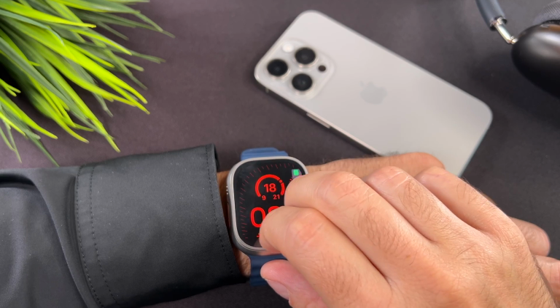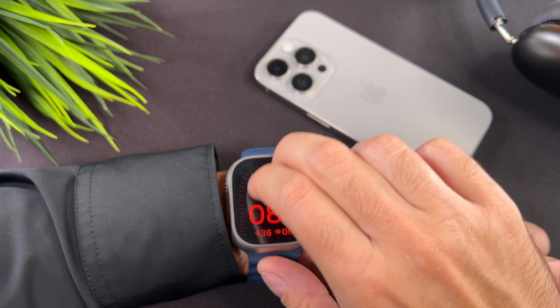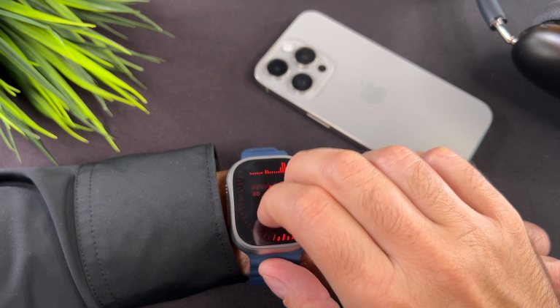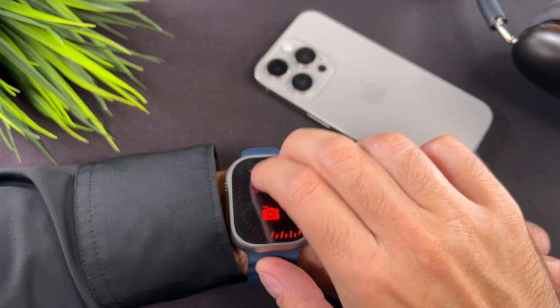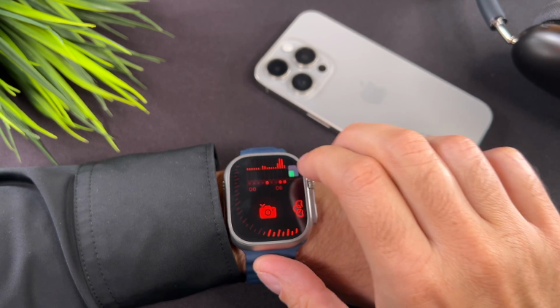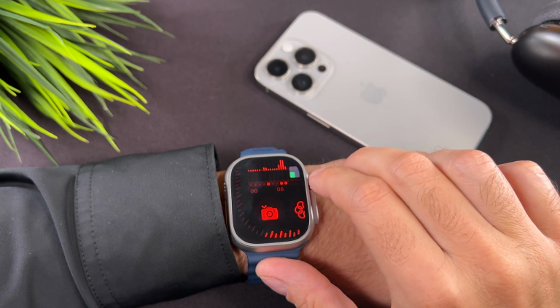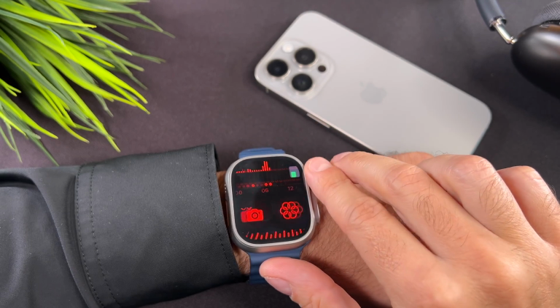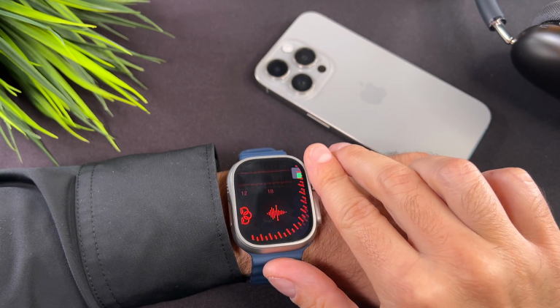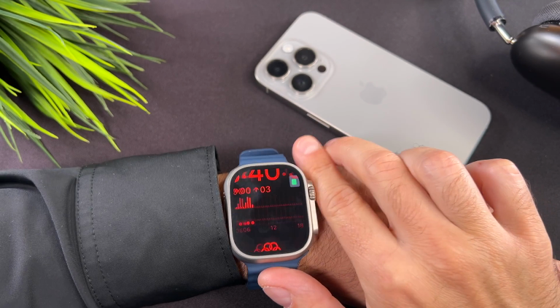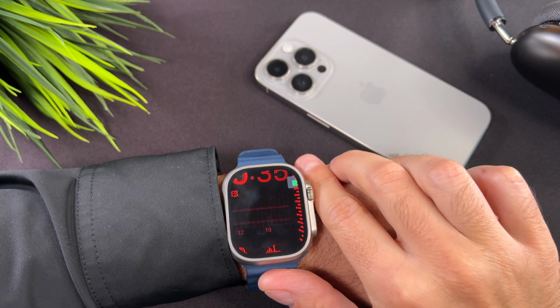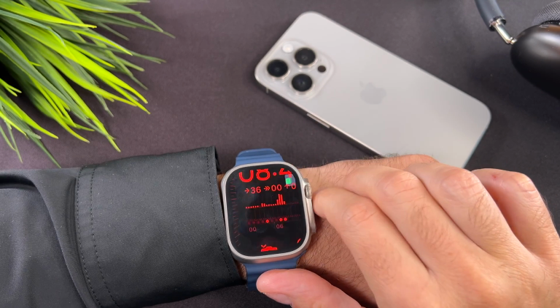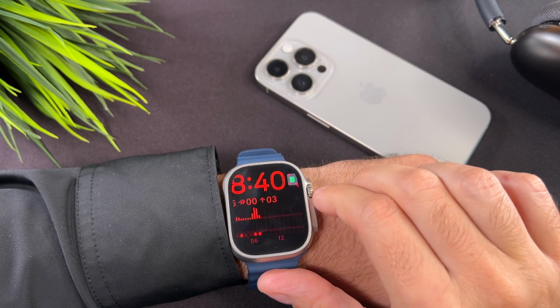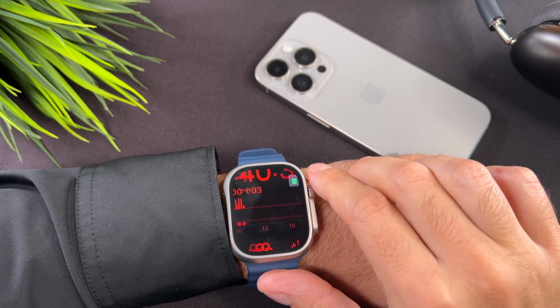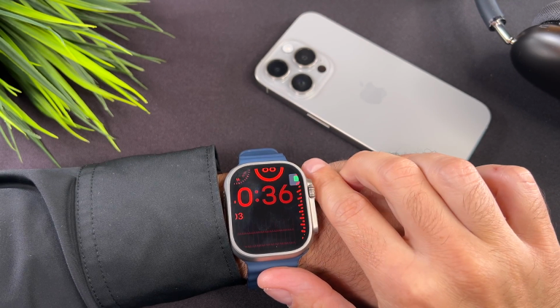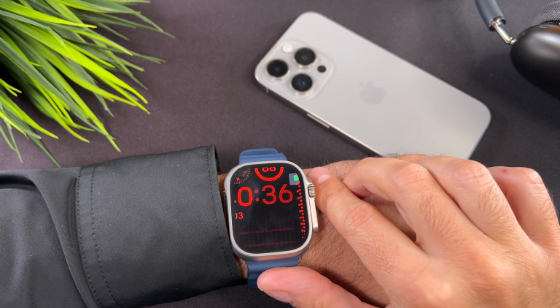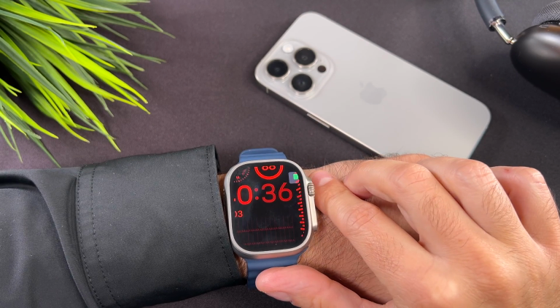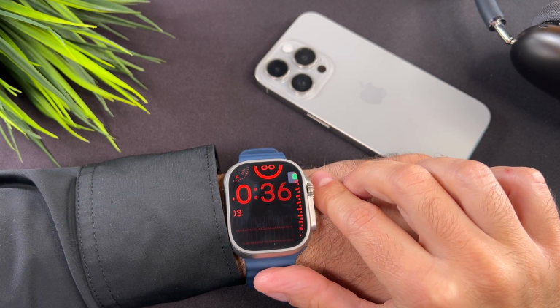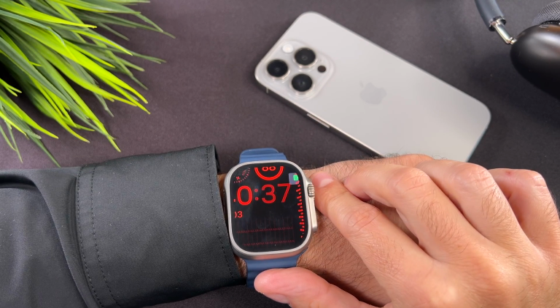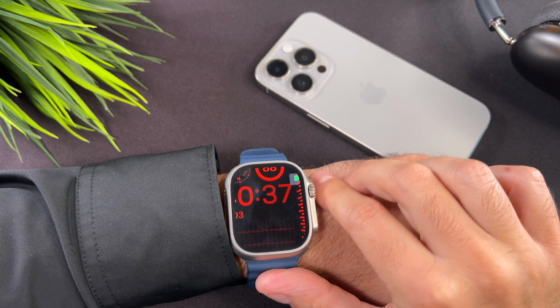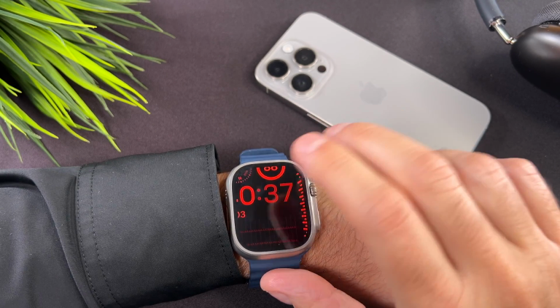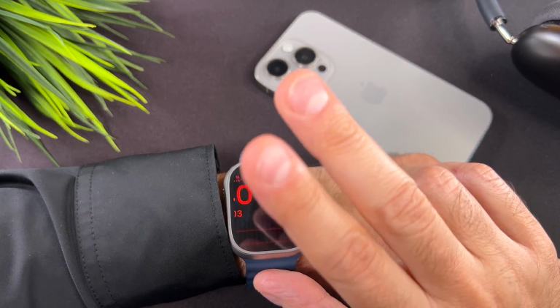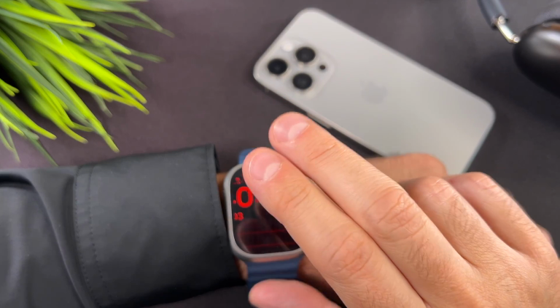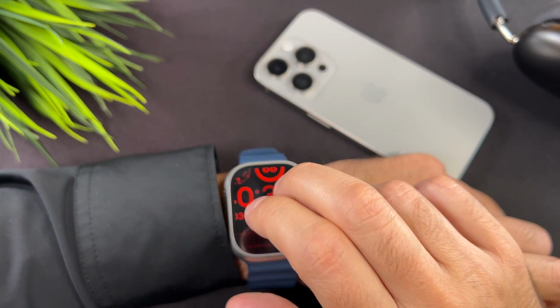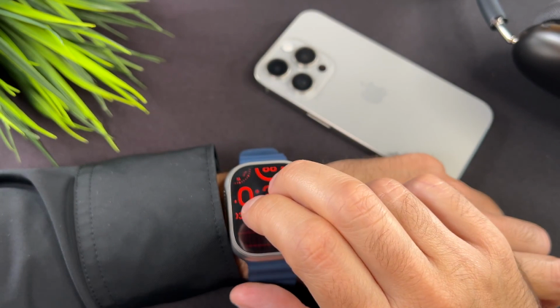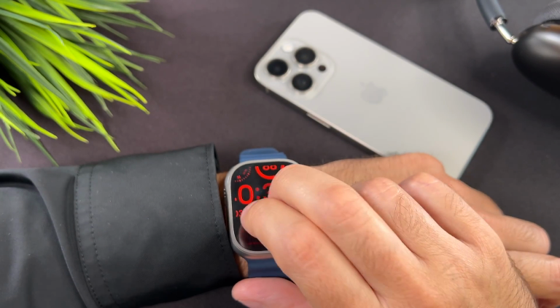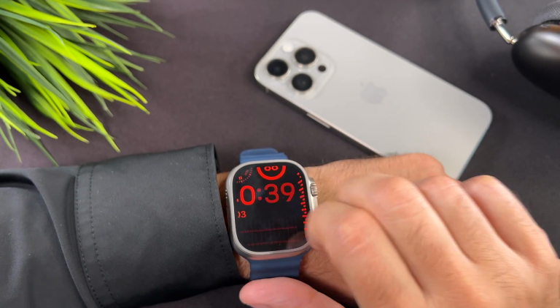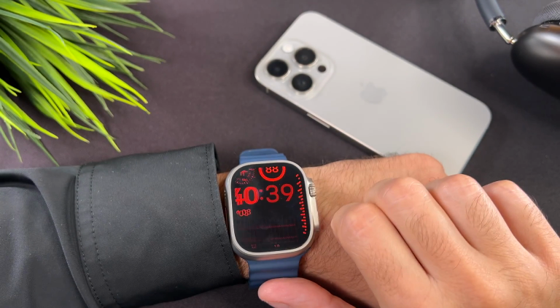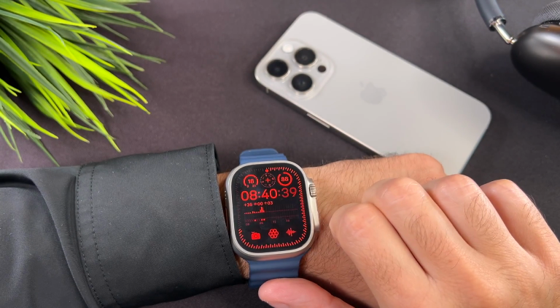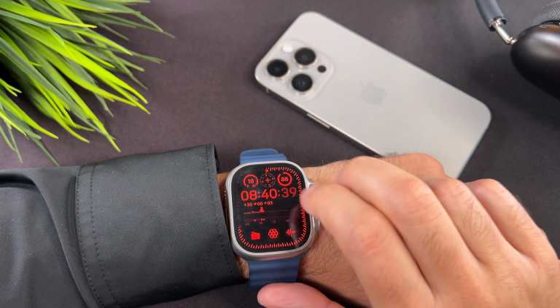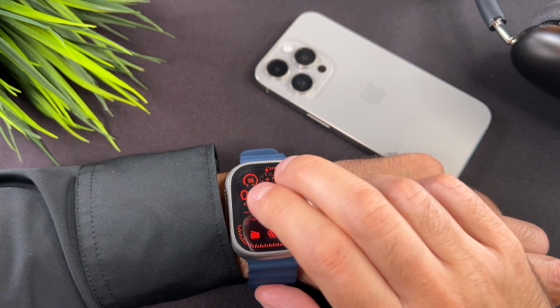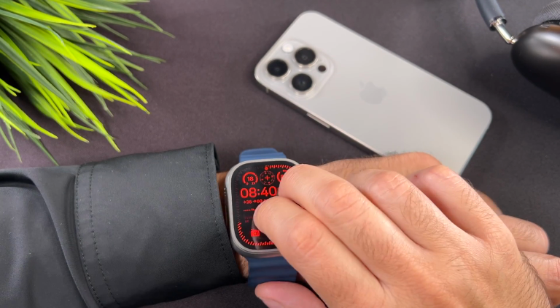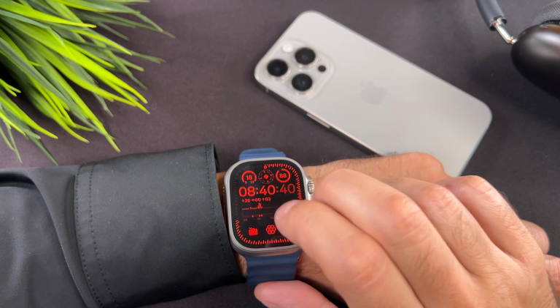If you slide with two fingers on the screen you can move around with your fingers, or you can do the same with the digital crown.